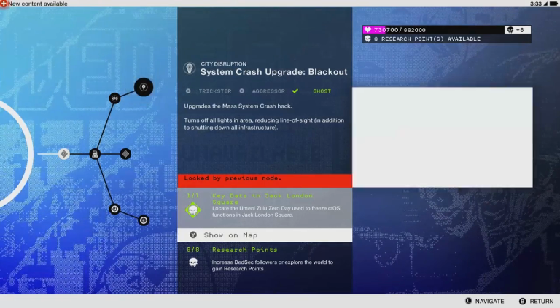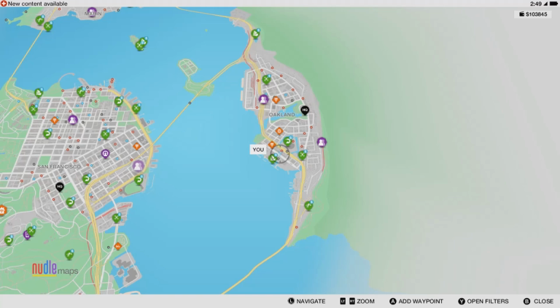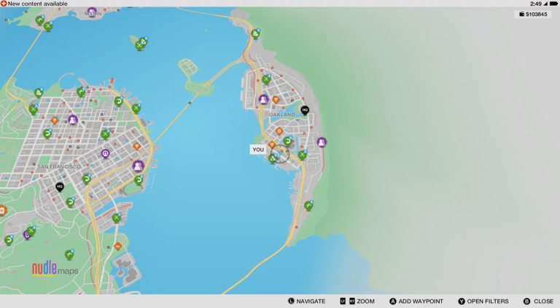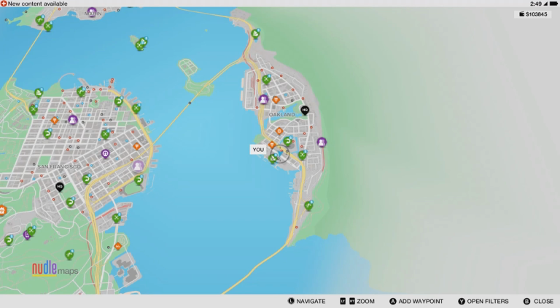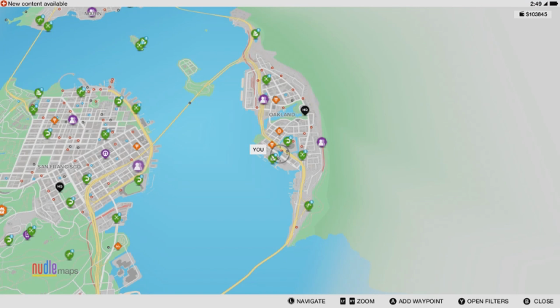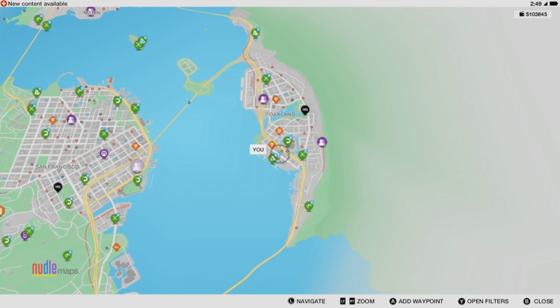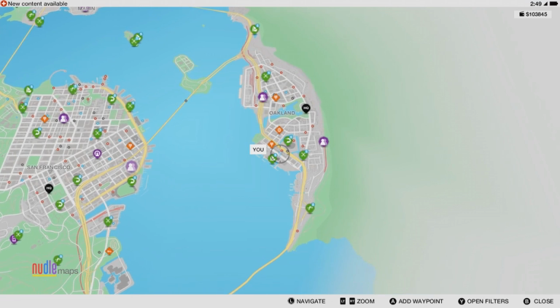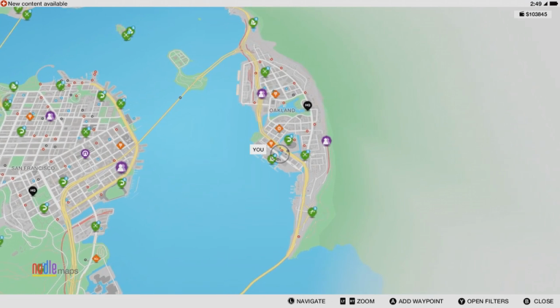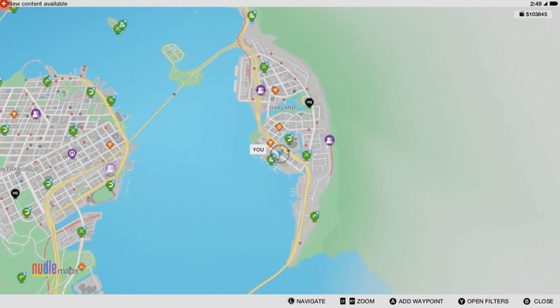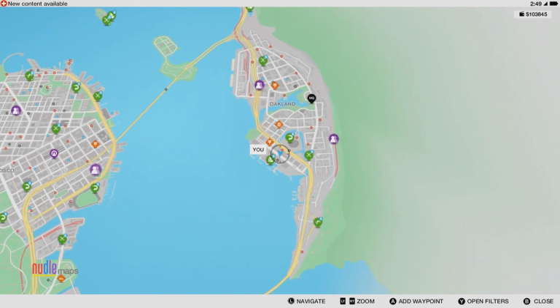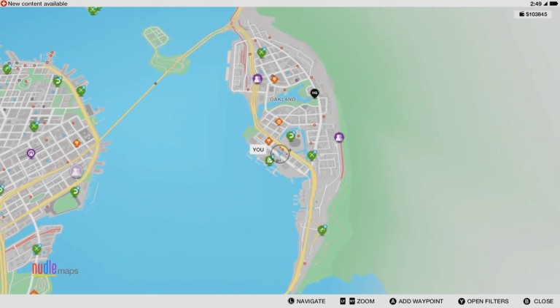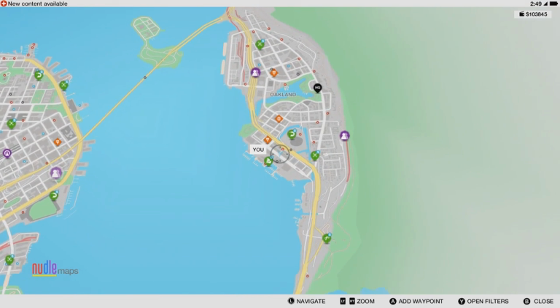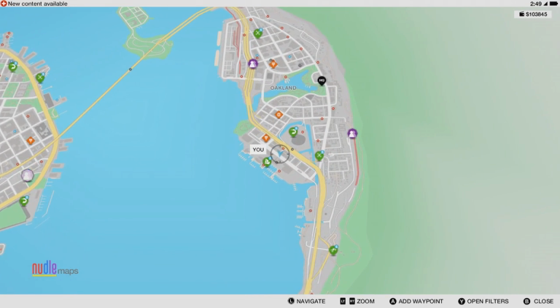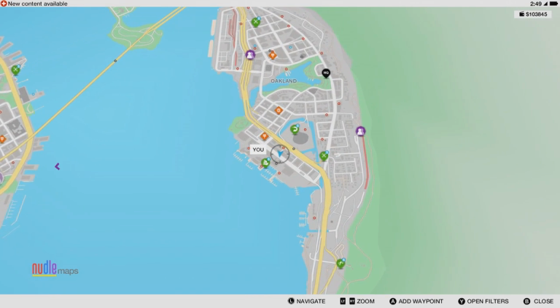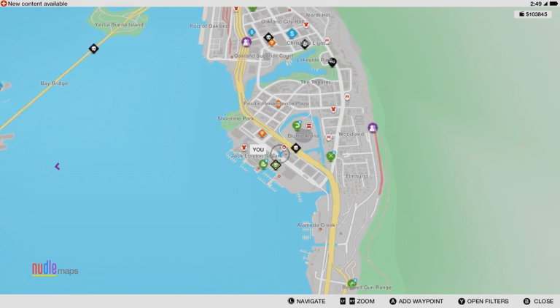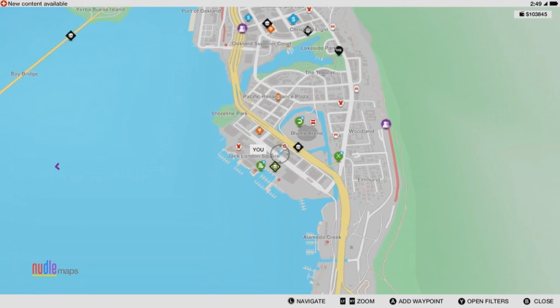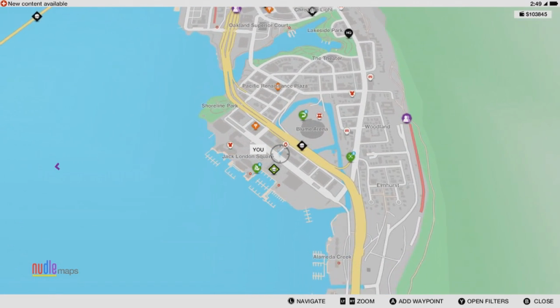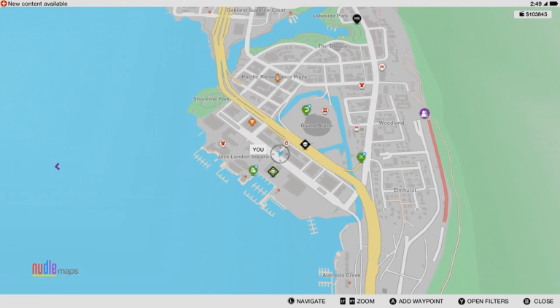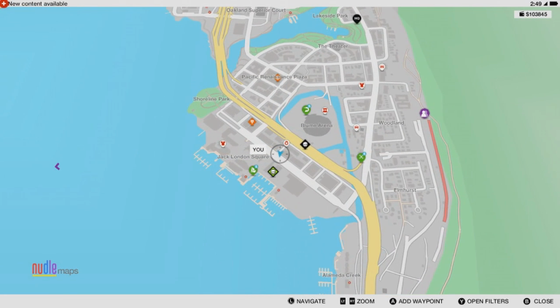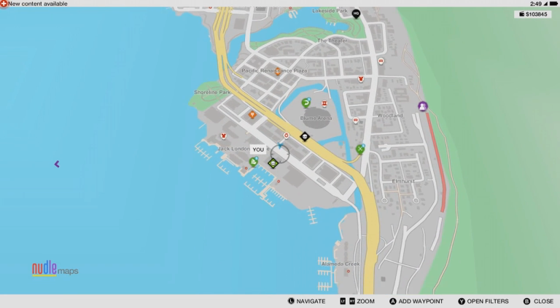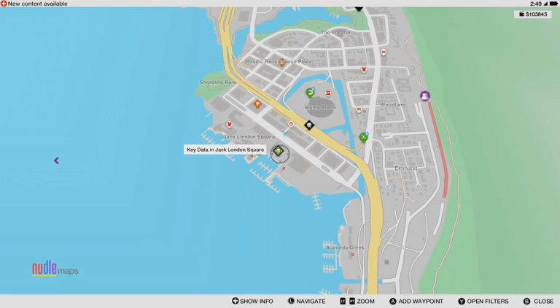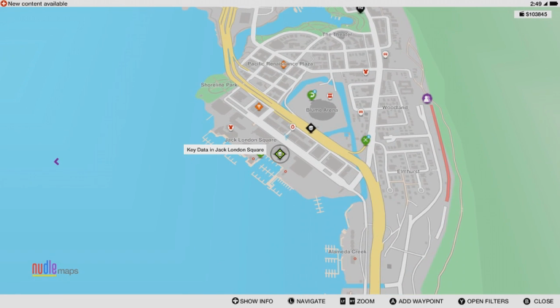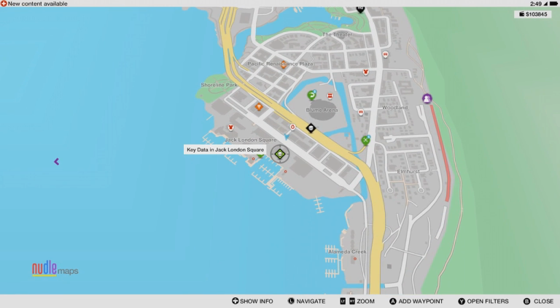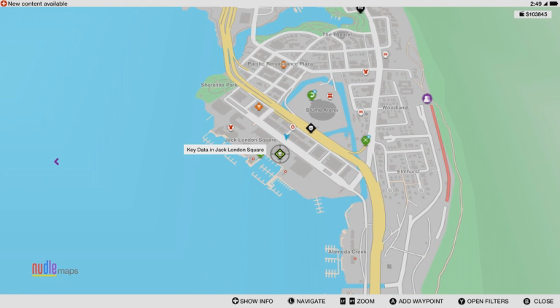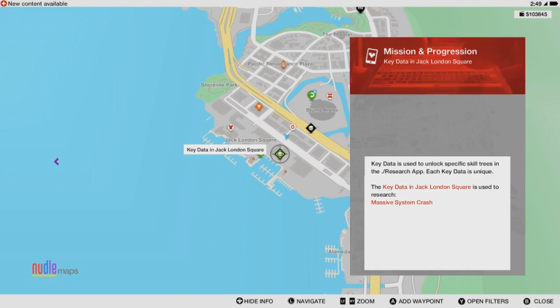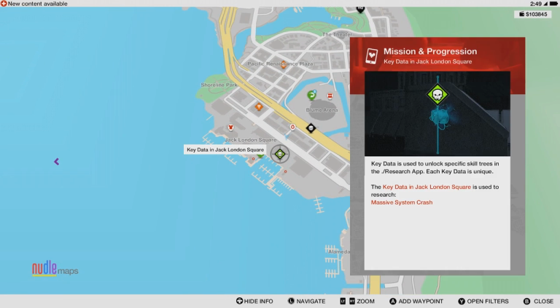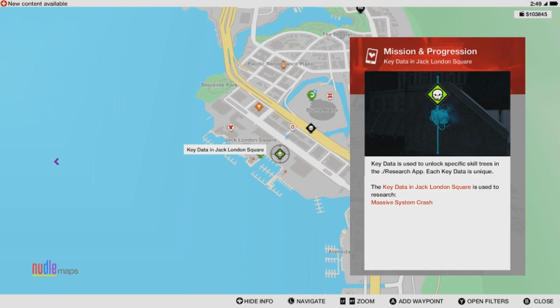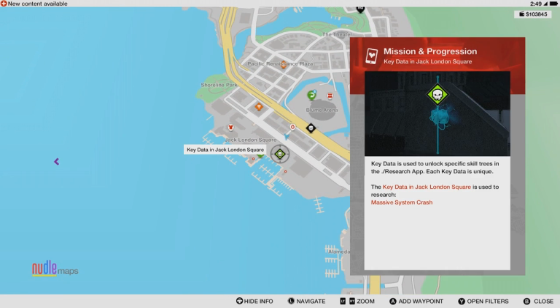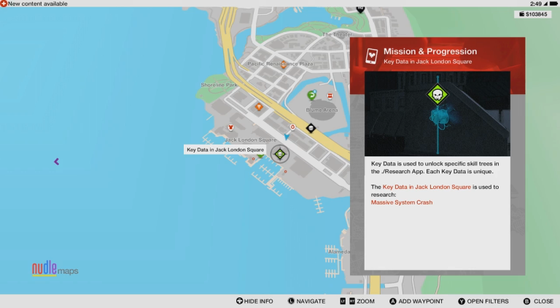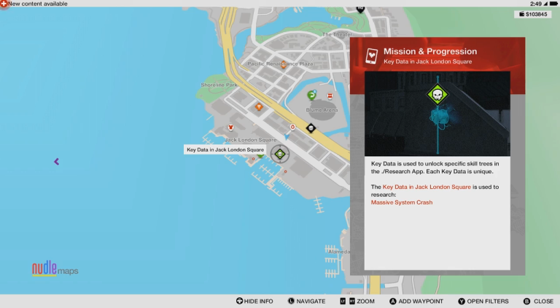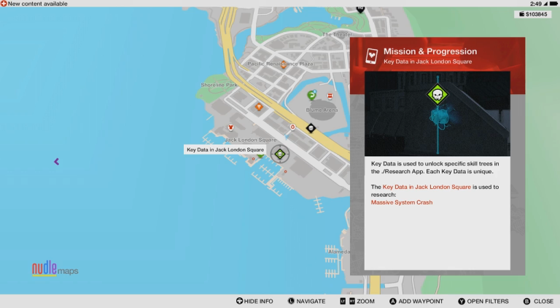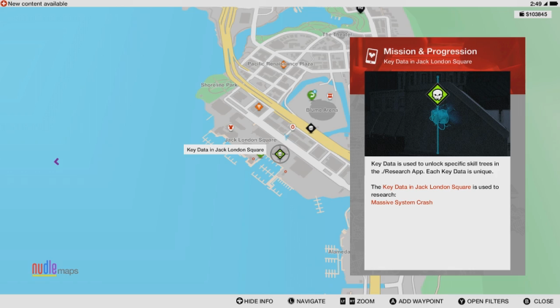This key data is found in the Jack London Square, and as I've launched the map, the text will say that this is the massive system crash. Don't worry, the text has just switched.